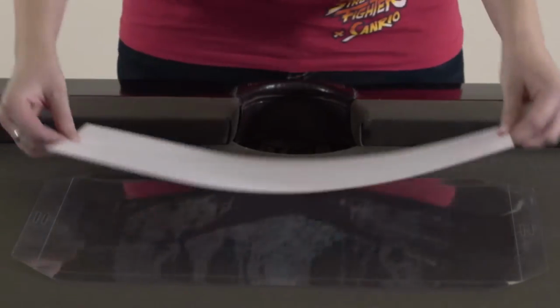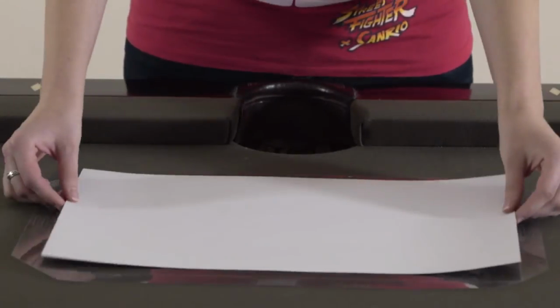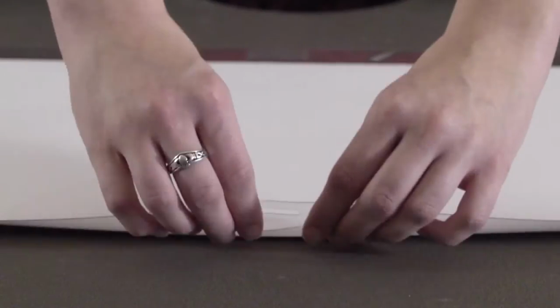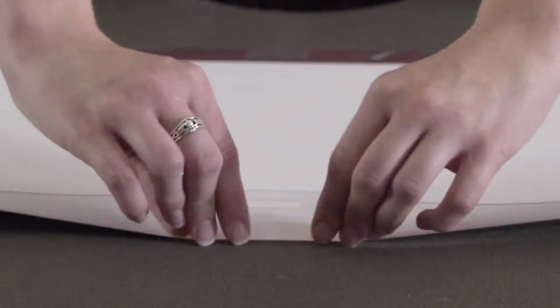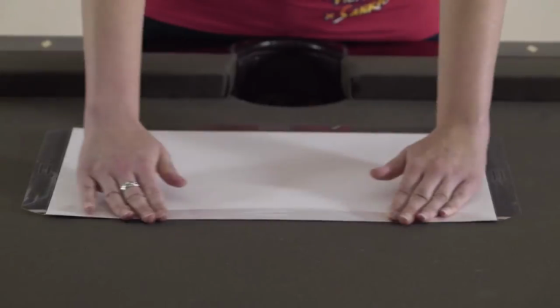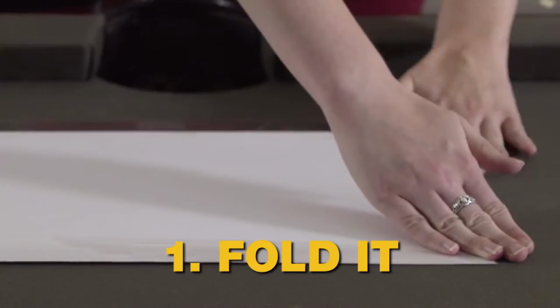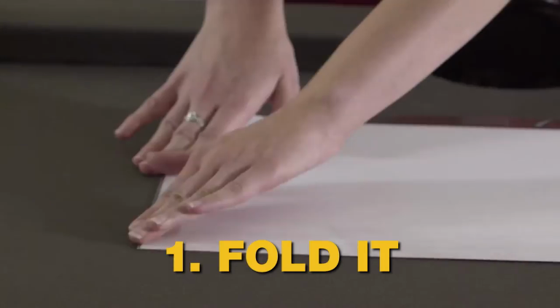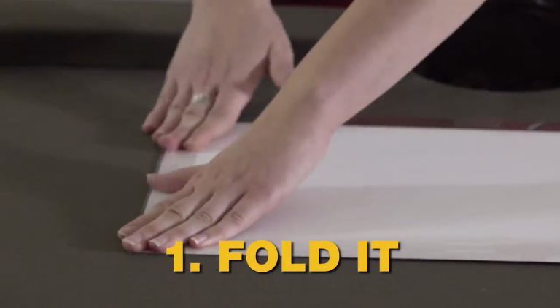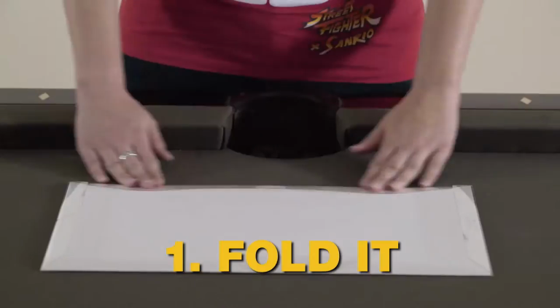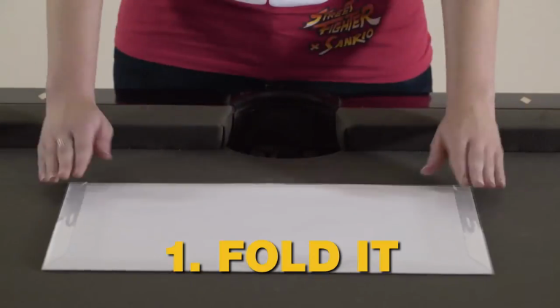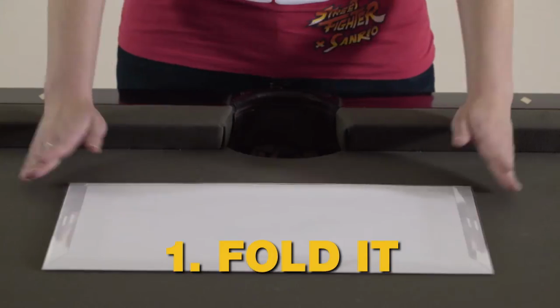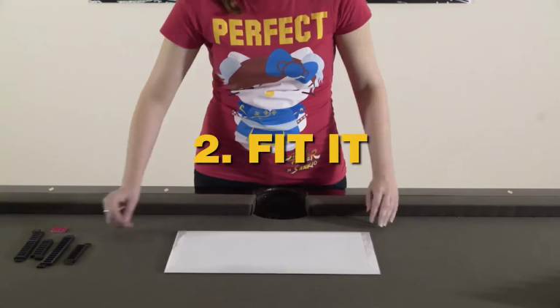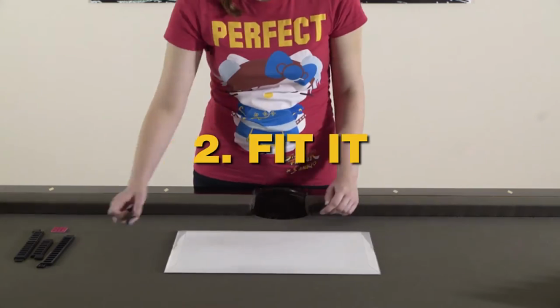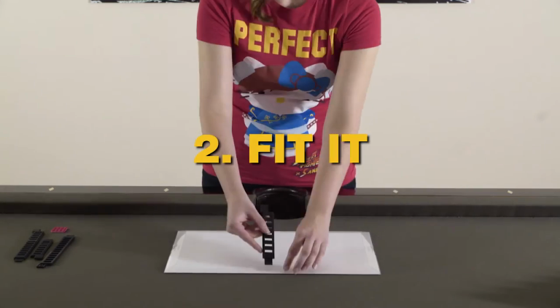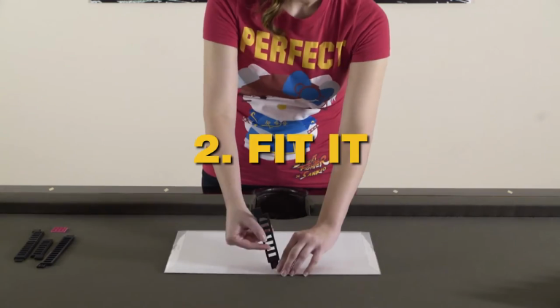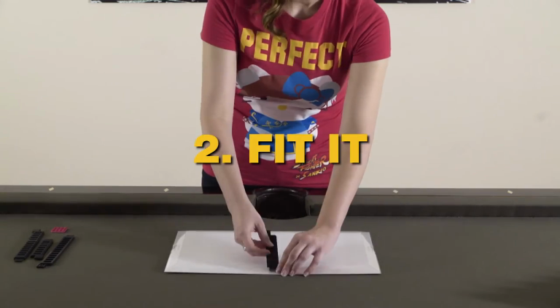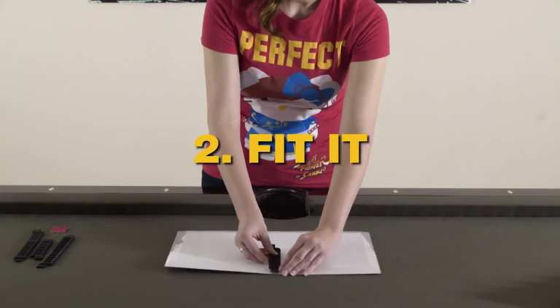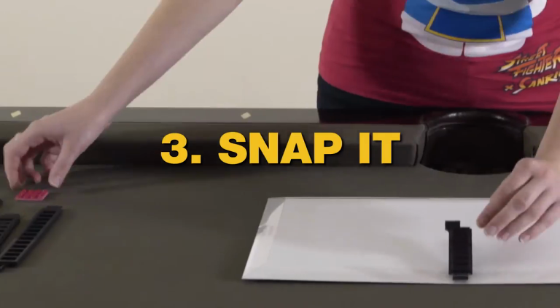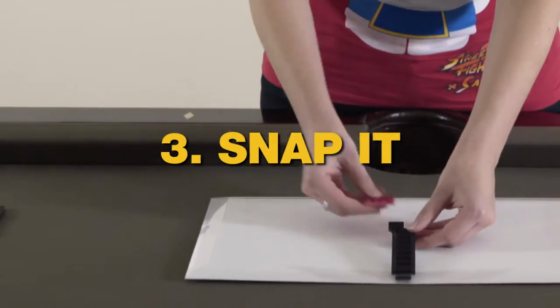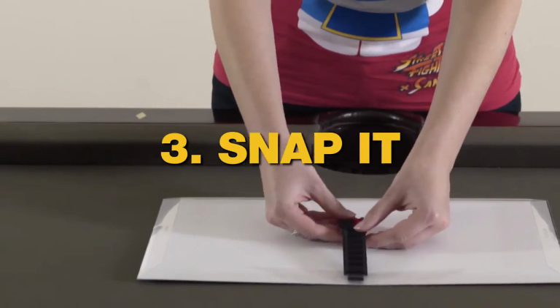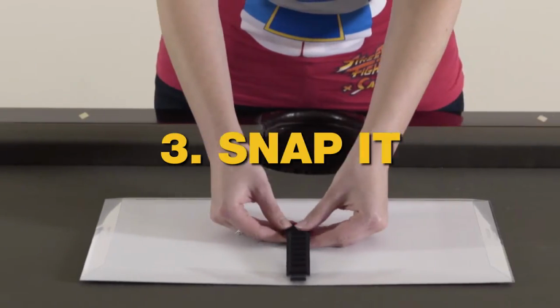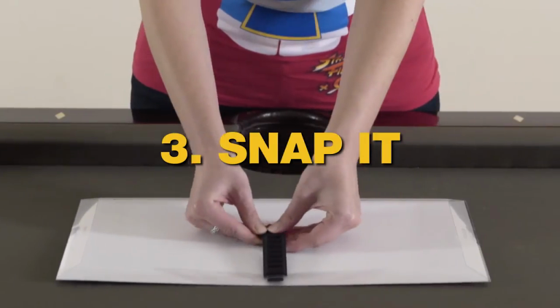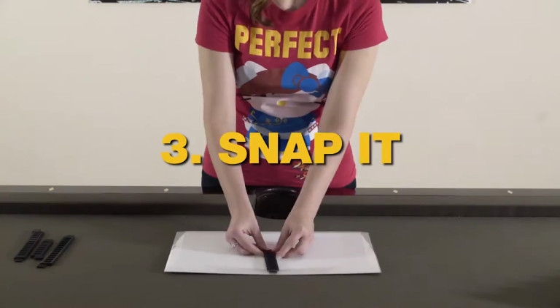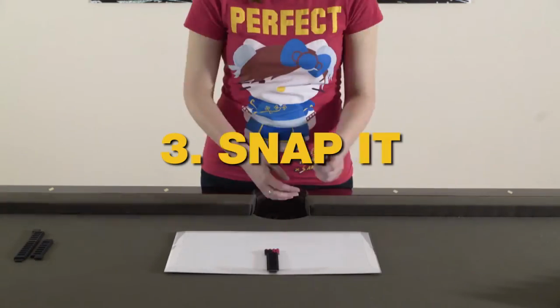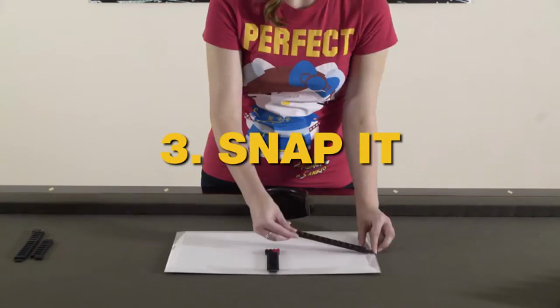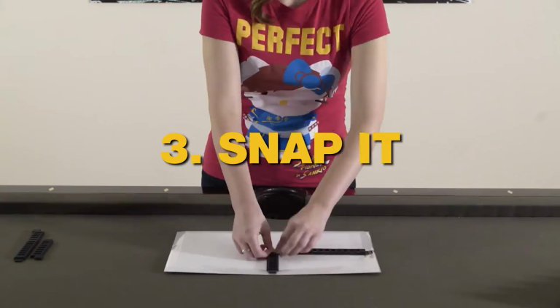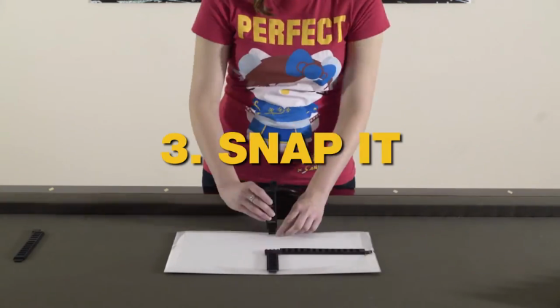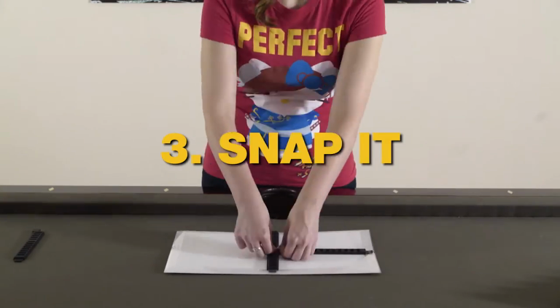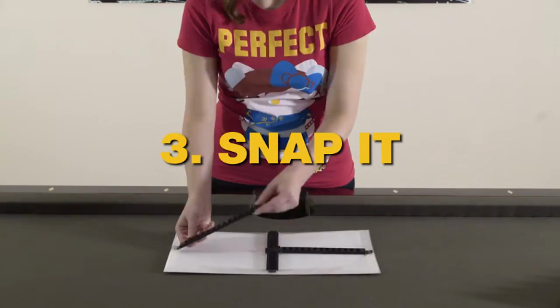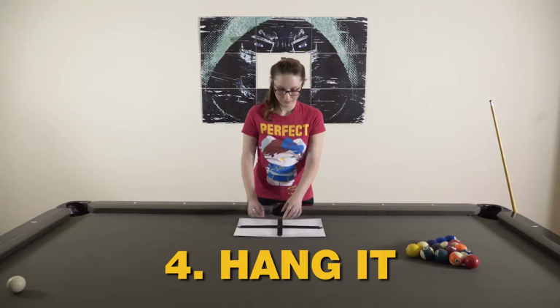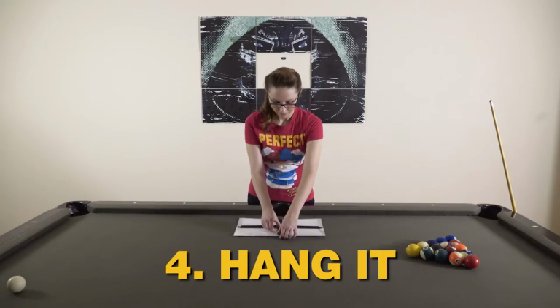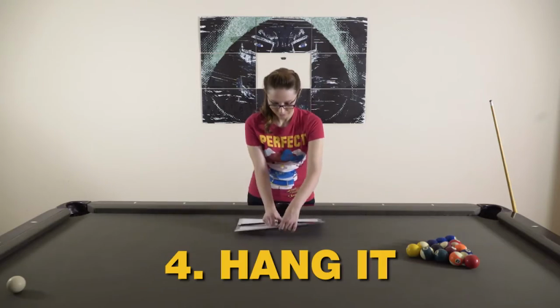Frameless assembles in four easy steps: fold it, fit it, snap it, hang it.